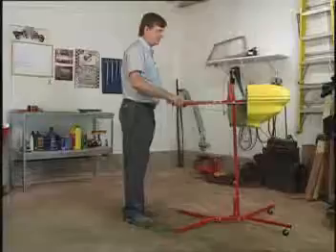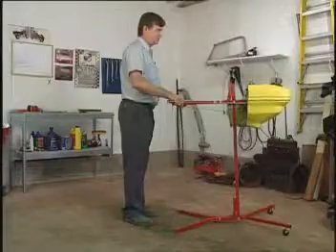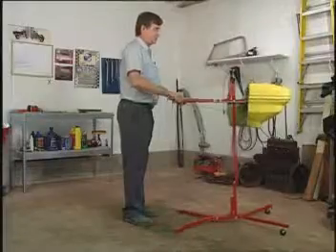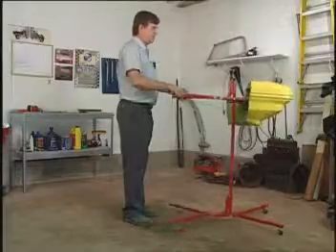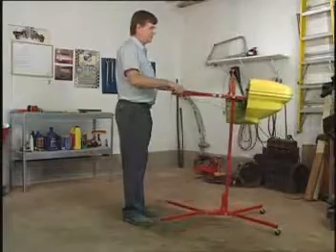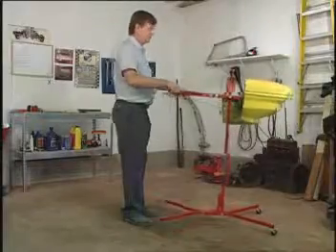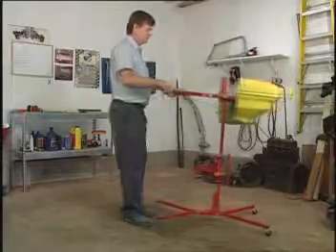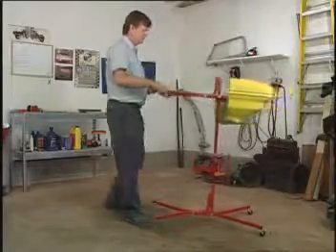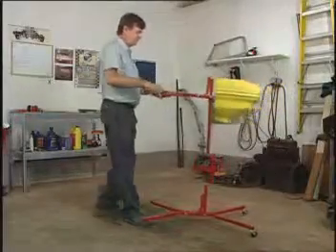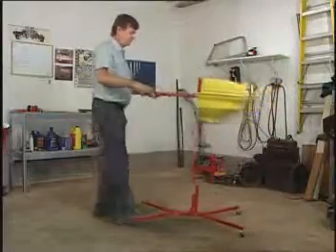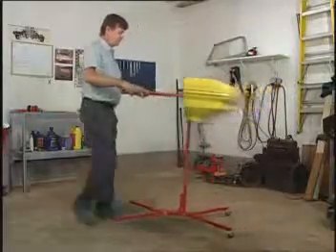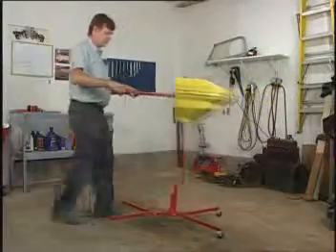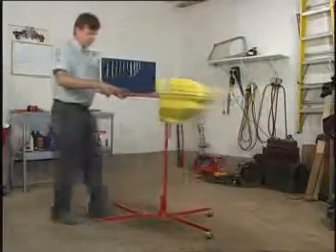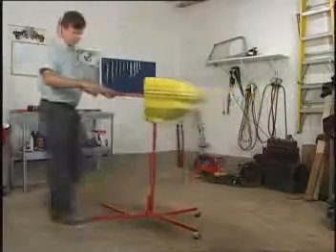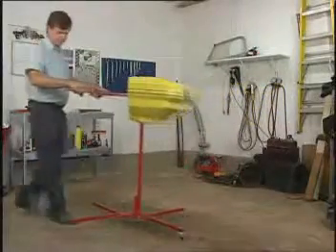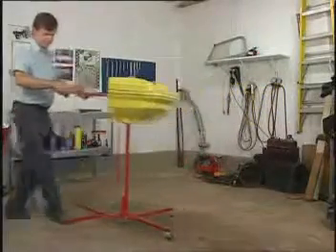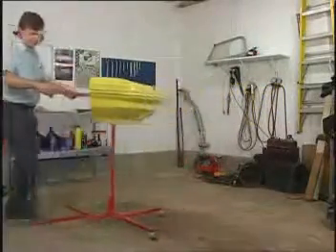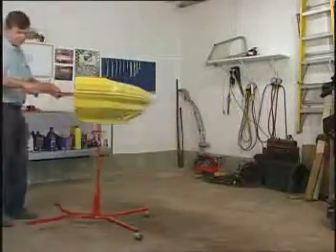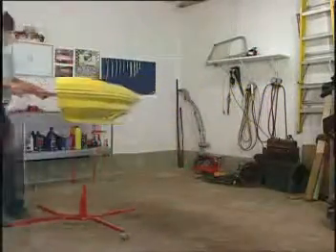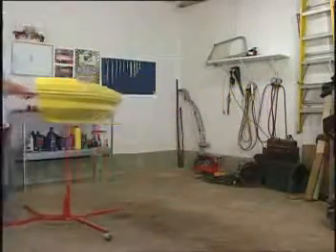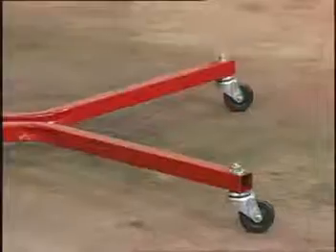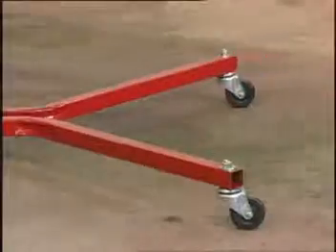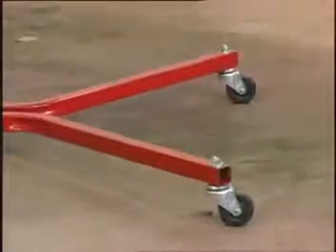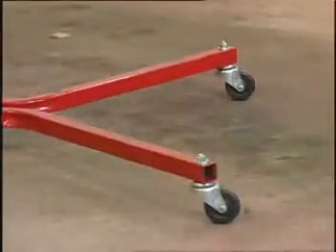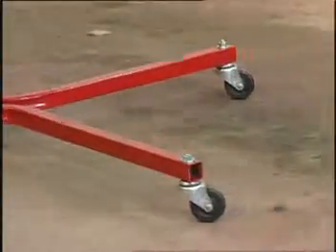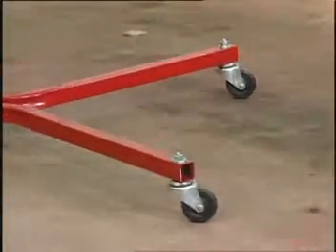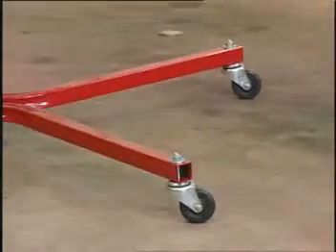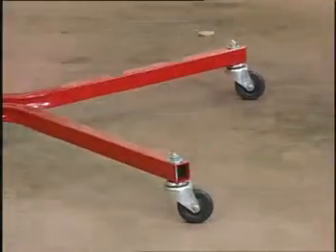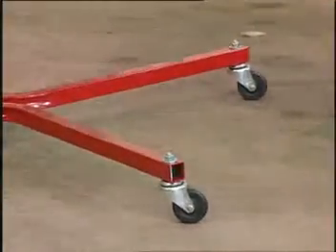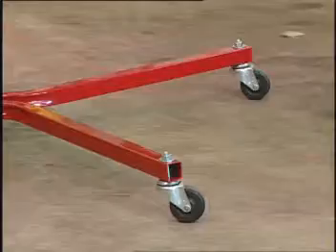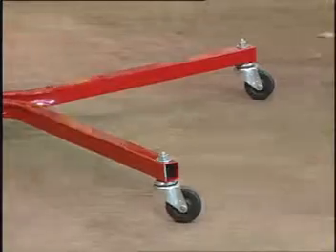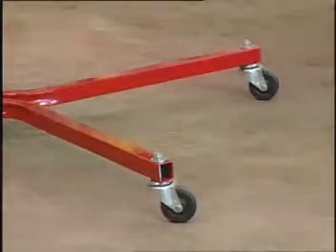You can move the bumper tree with parts attached by lifting one end and rolling it out of the way.